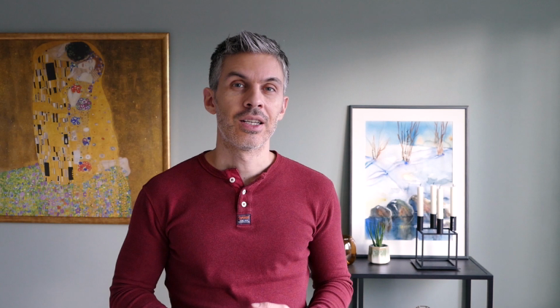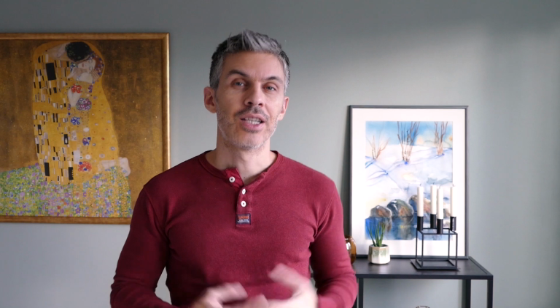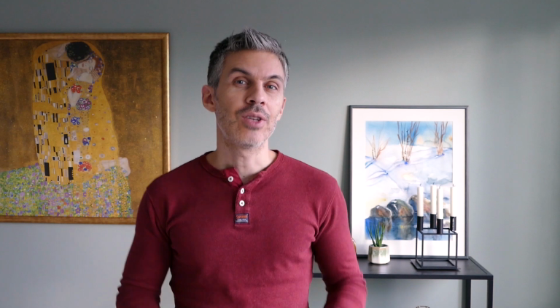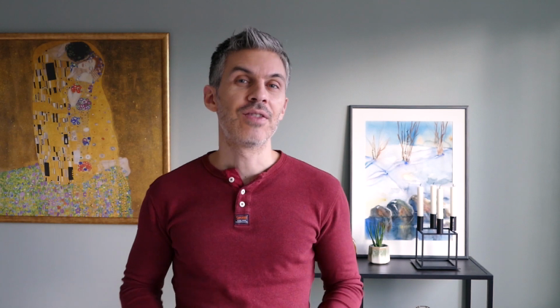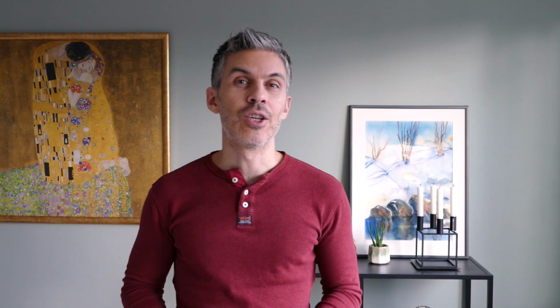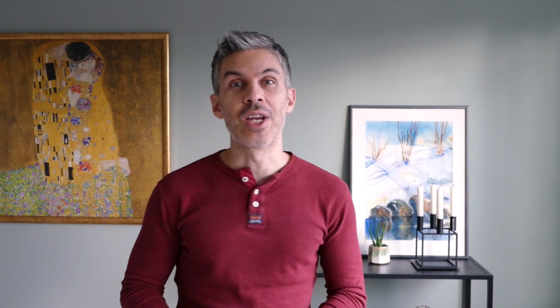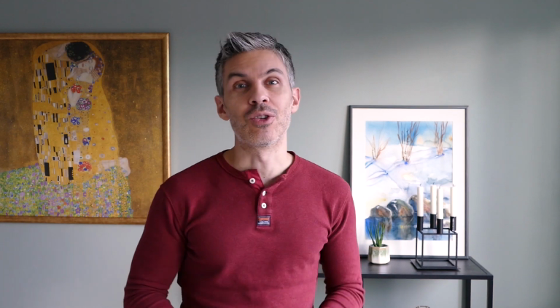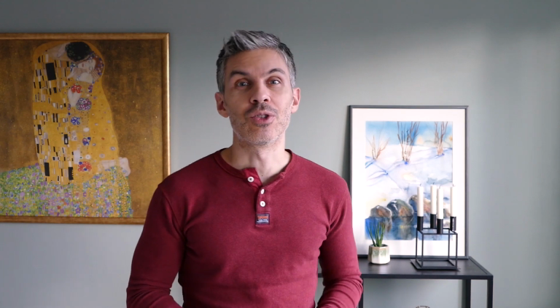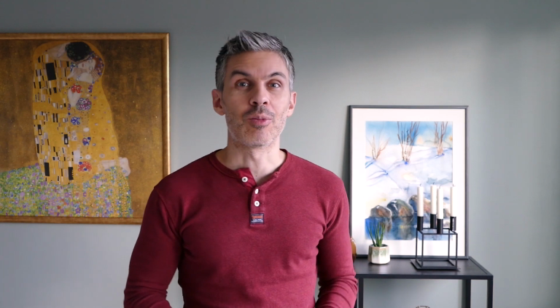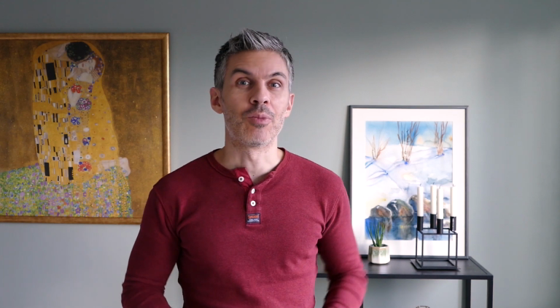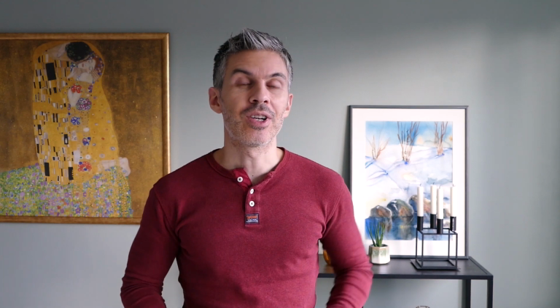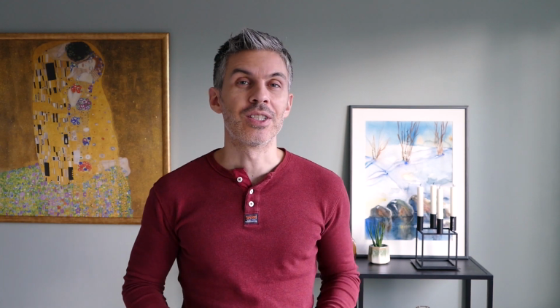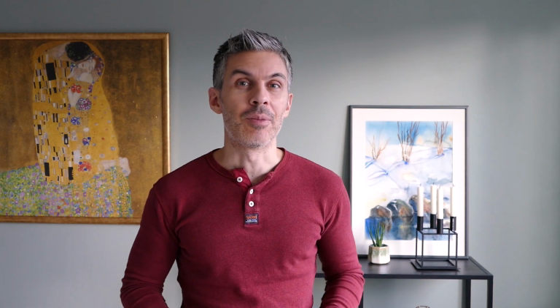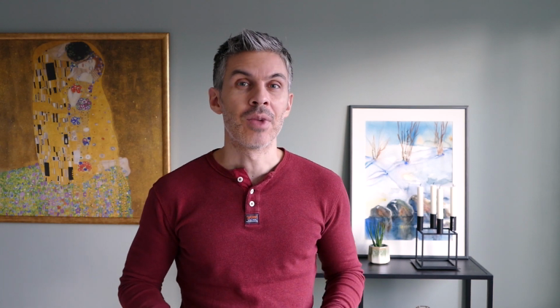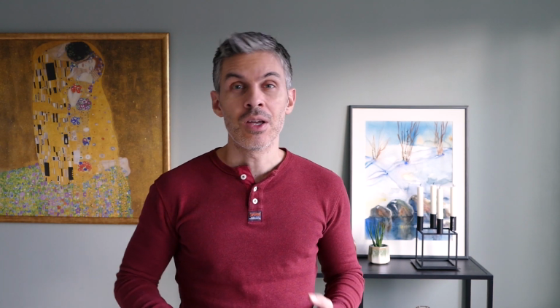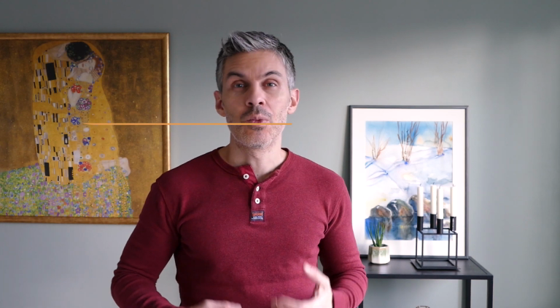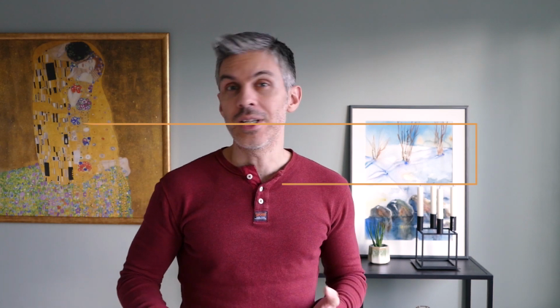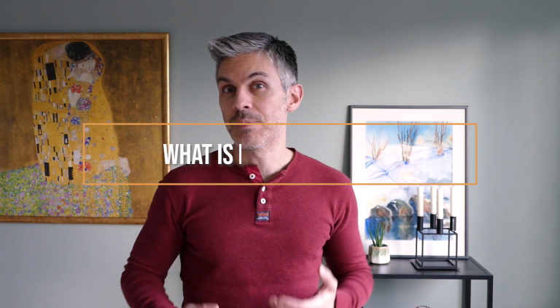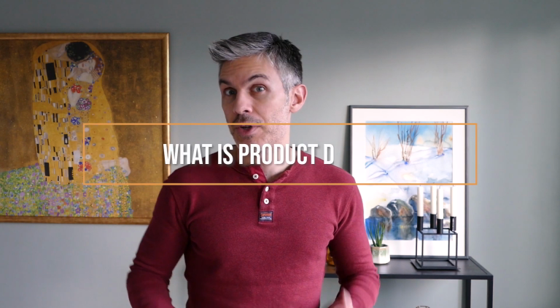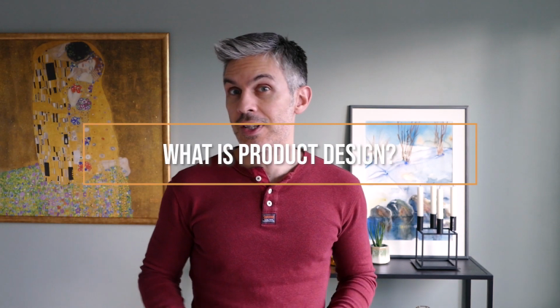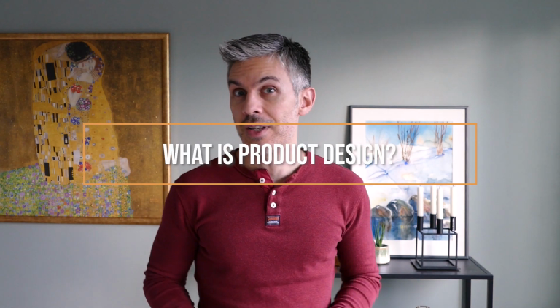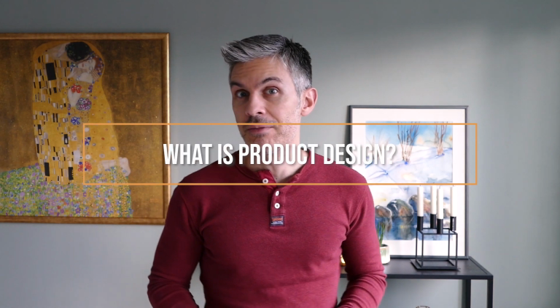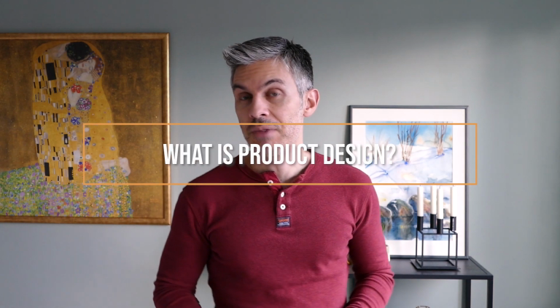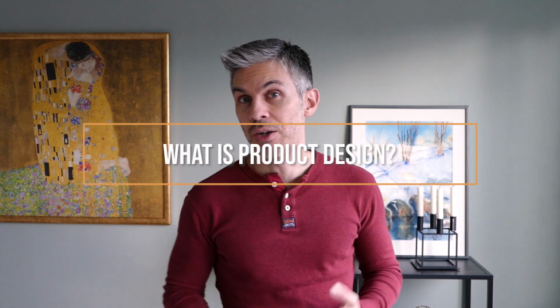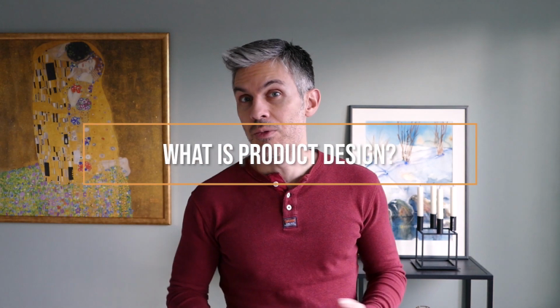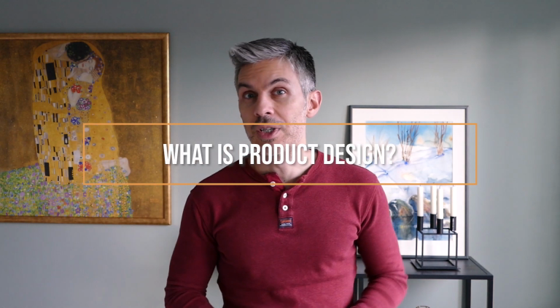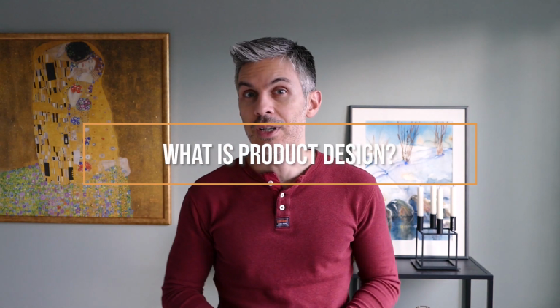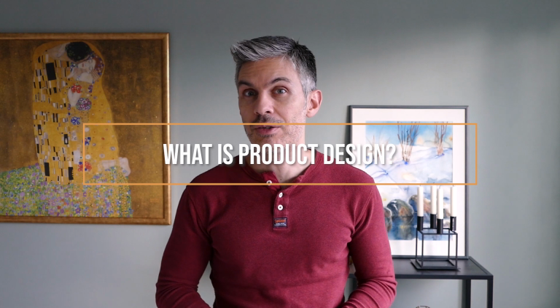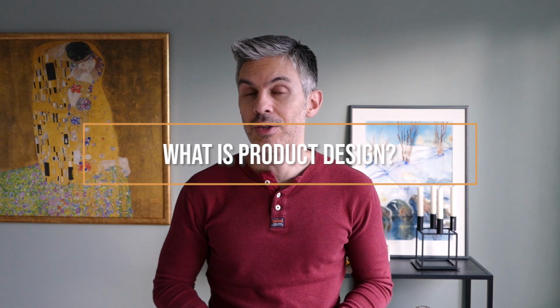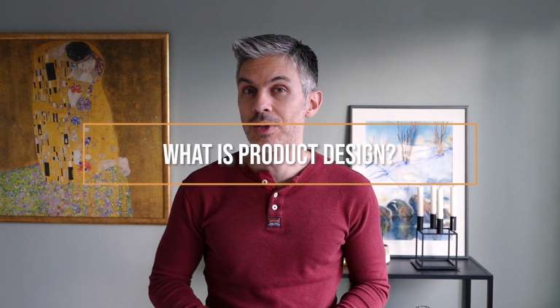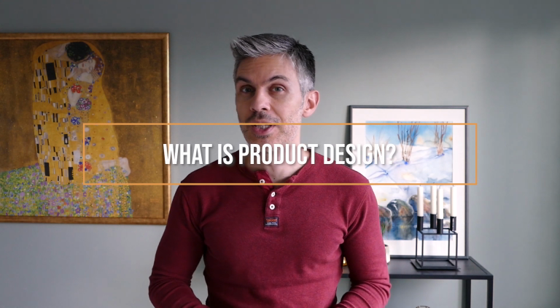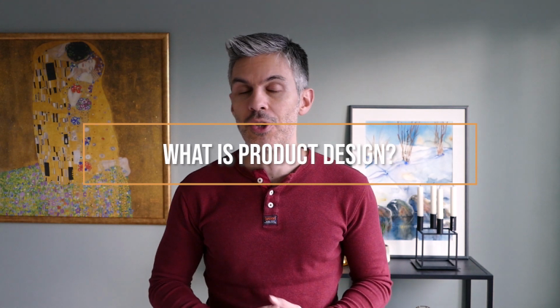In today's video we are going to talk about product design — what is product design and who is actually doing this job?